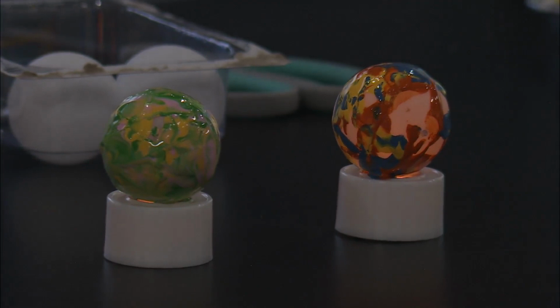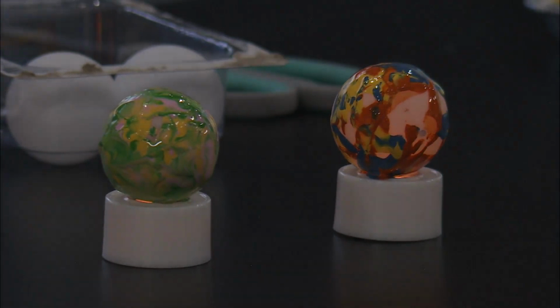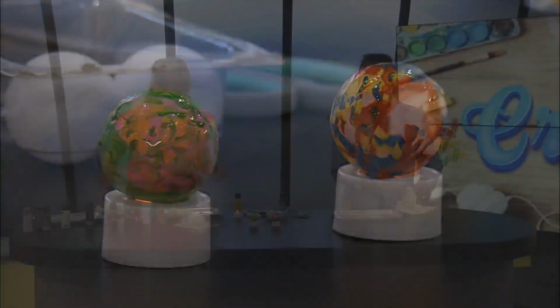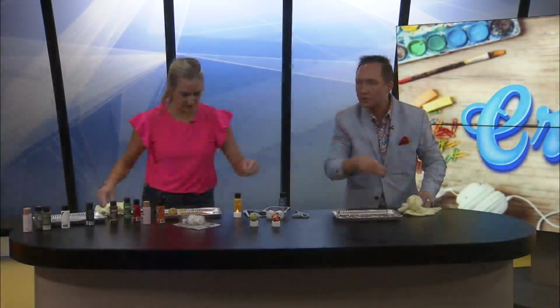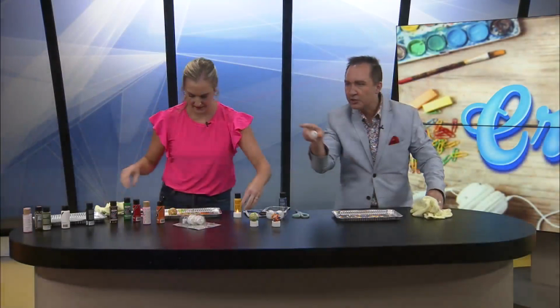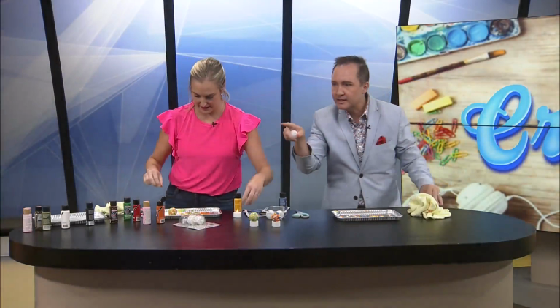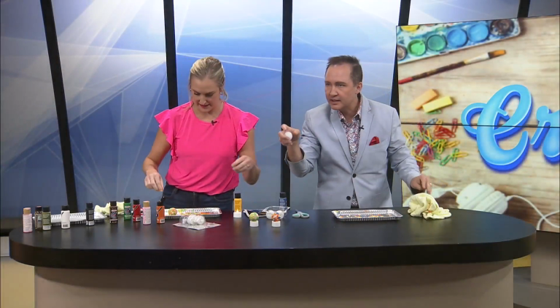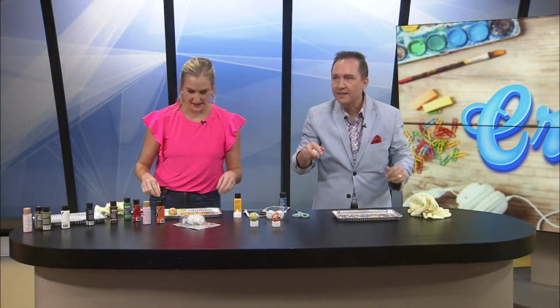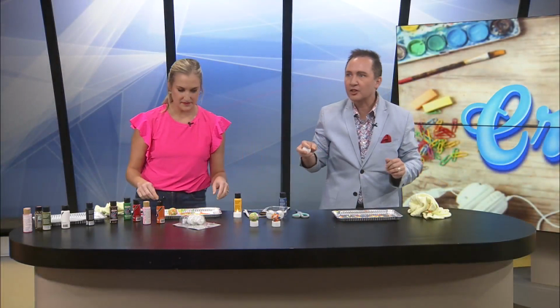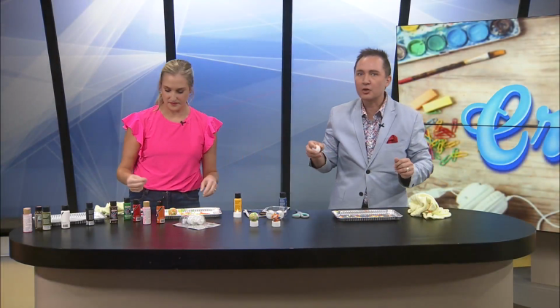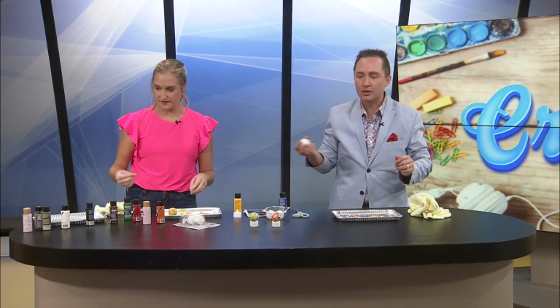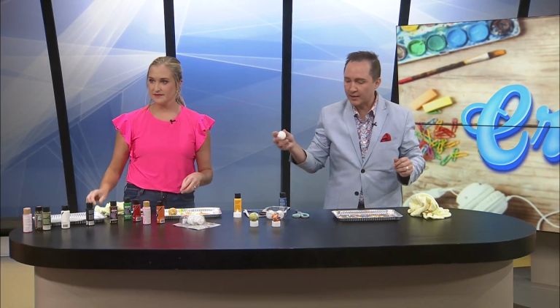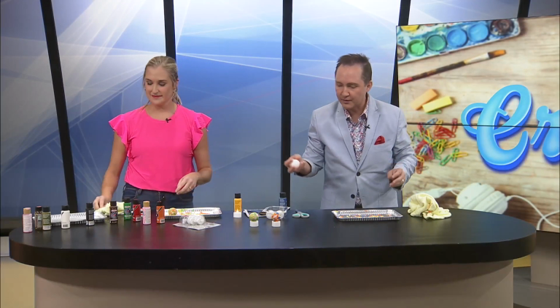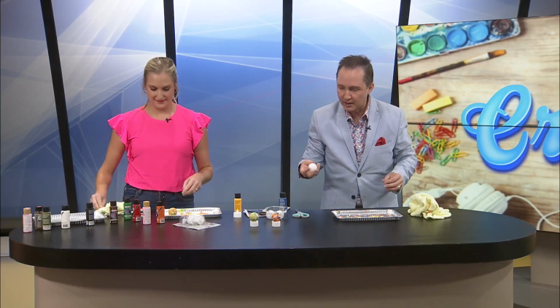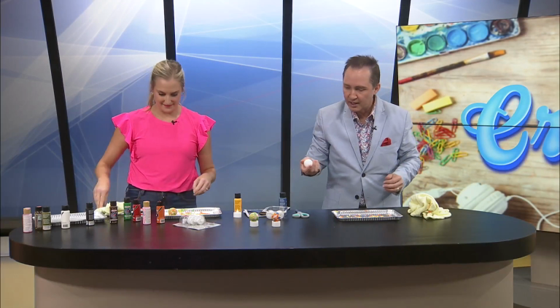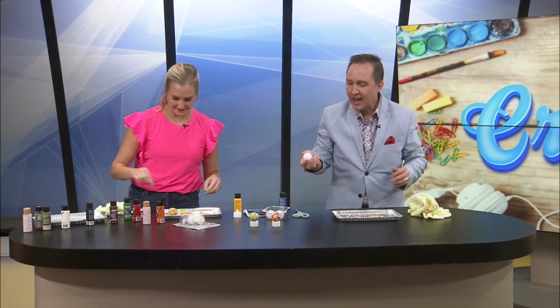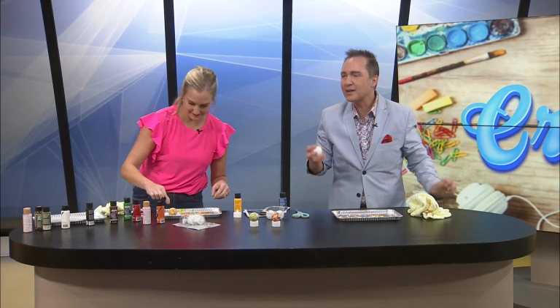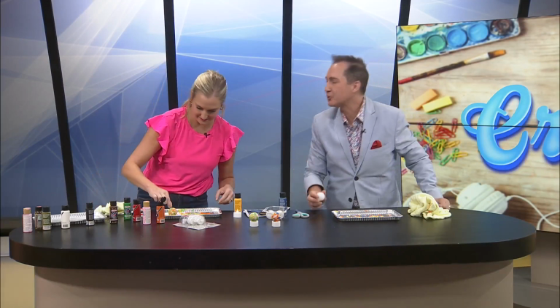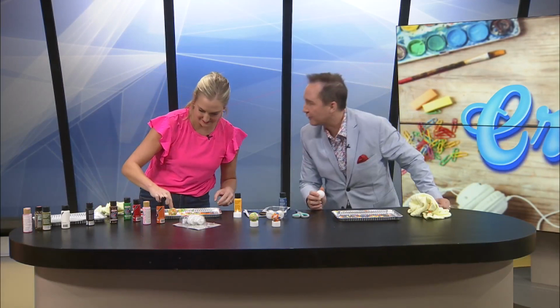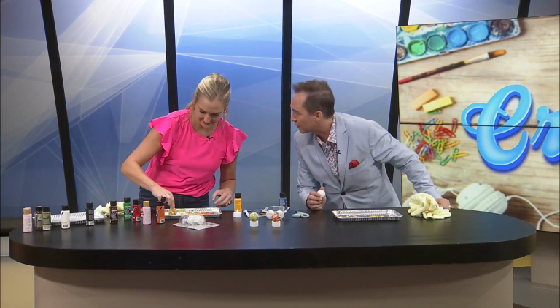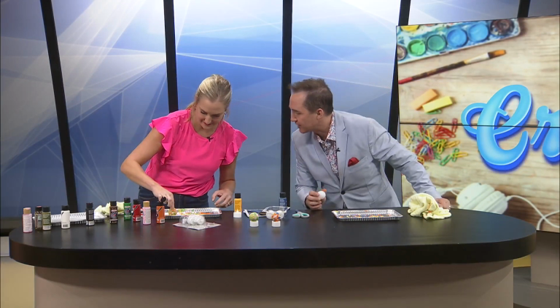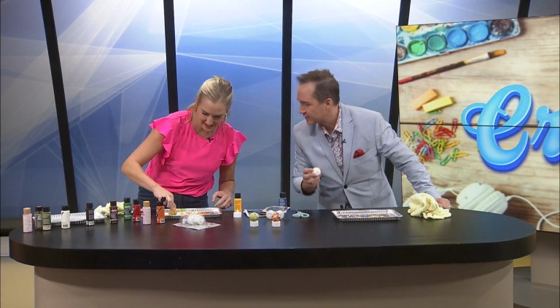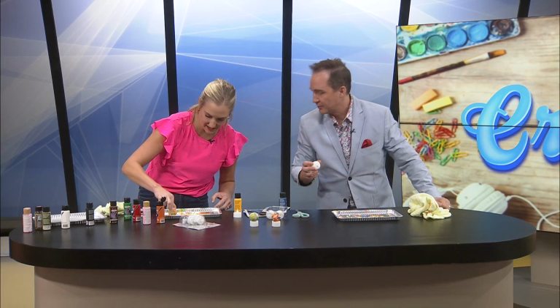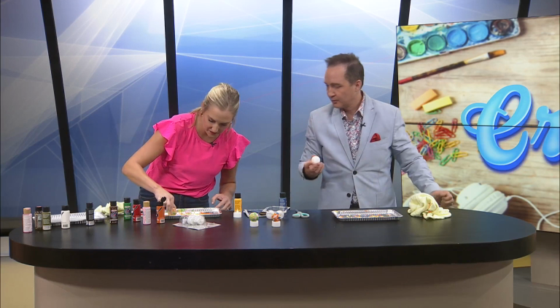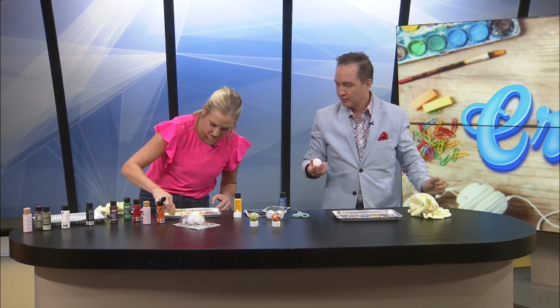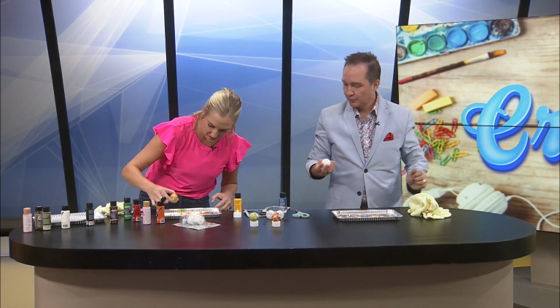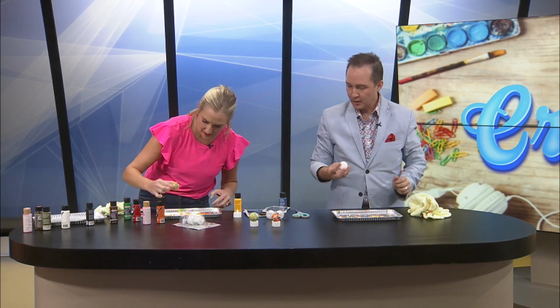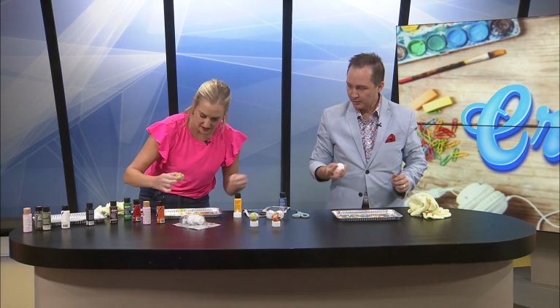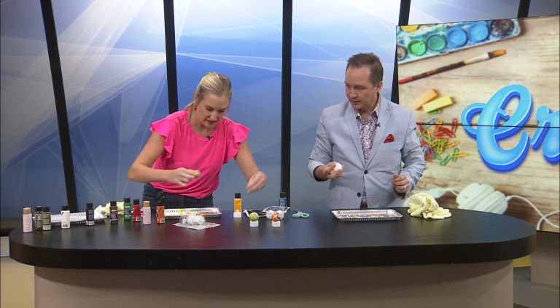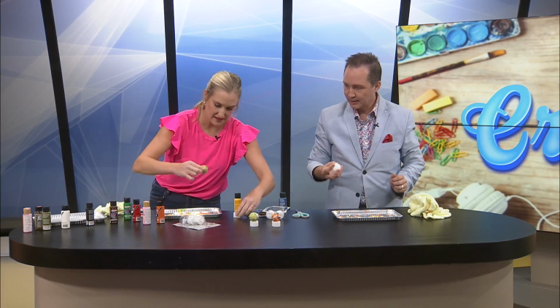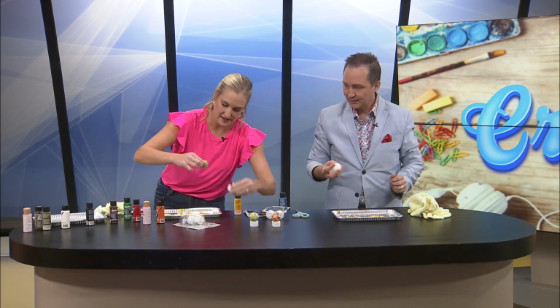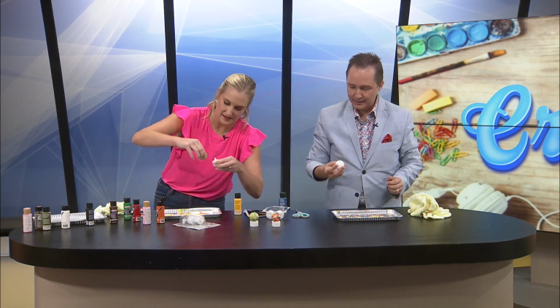Rather than covering it all the way. Because look, you can see — that looks so good, though. That's fun. And once they dry, of course, that's probably better.